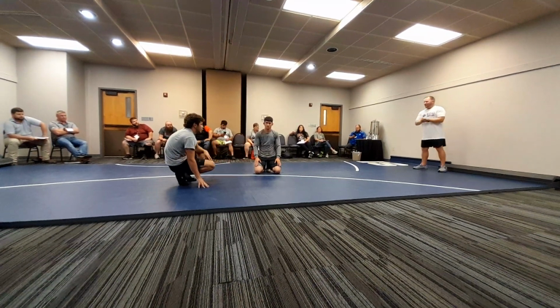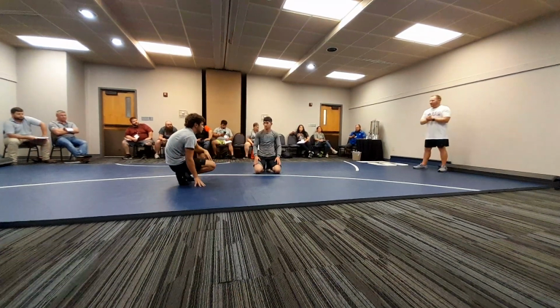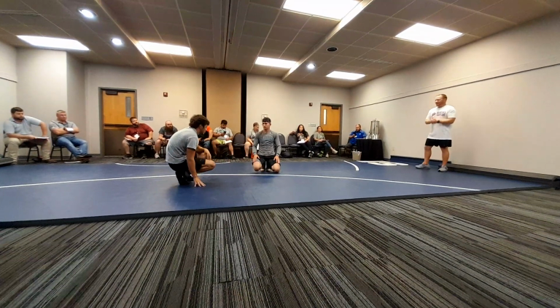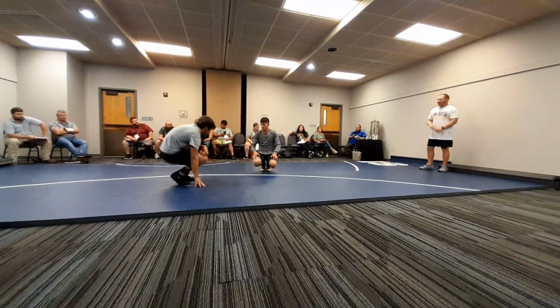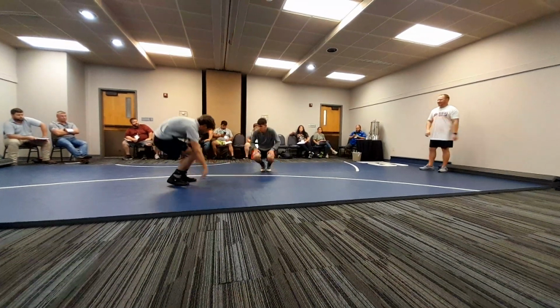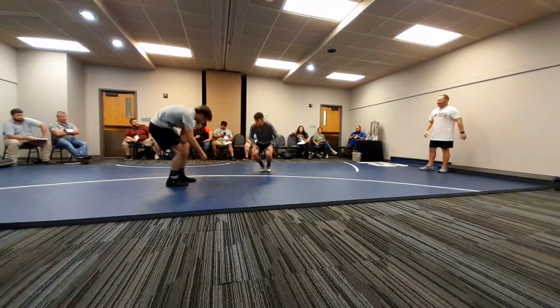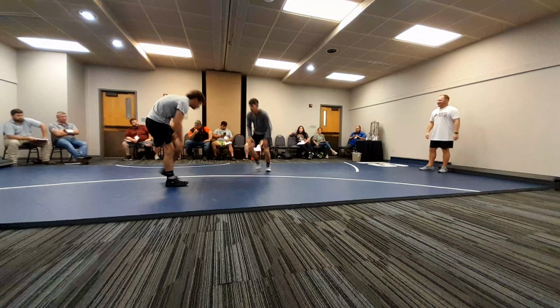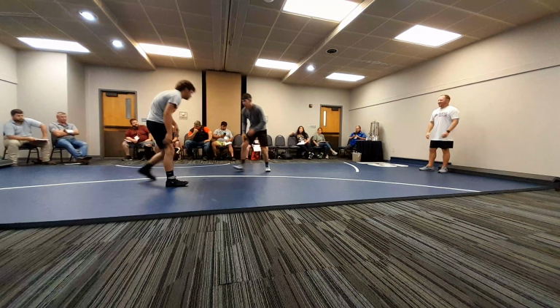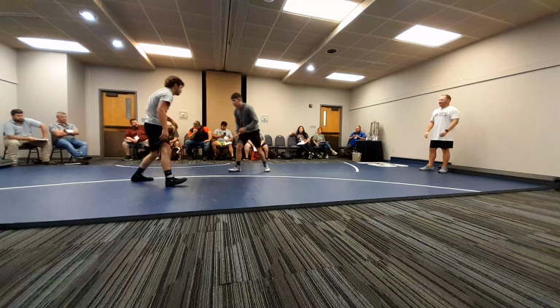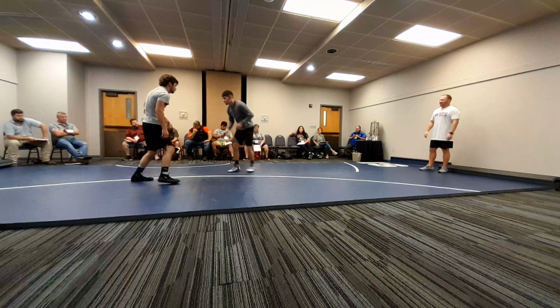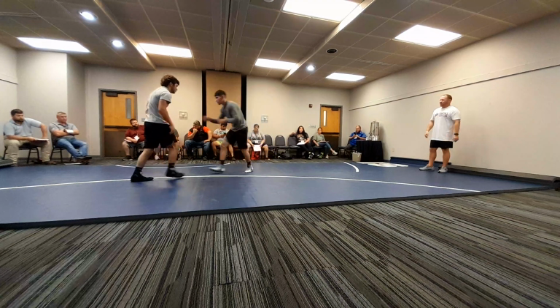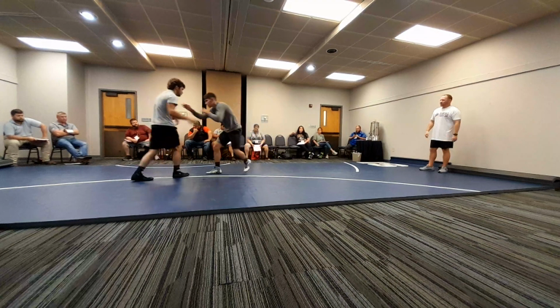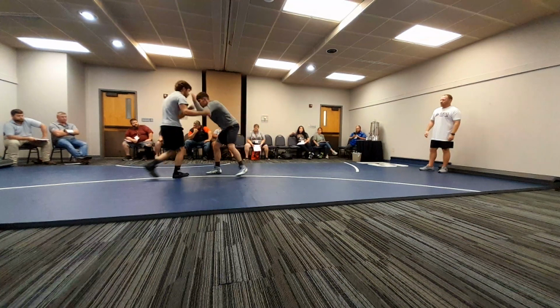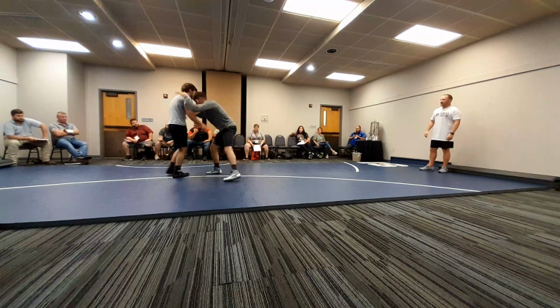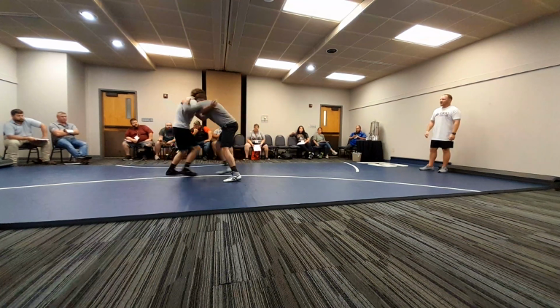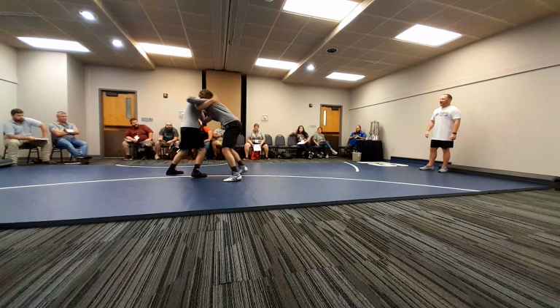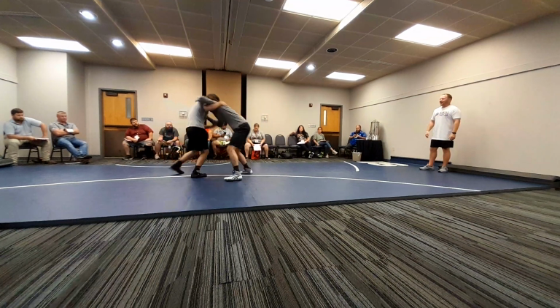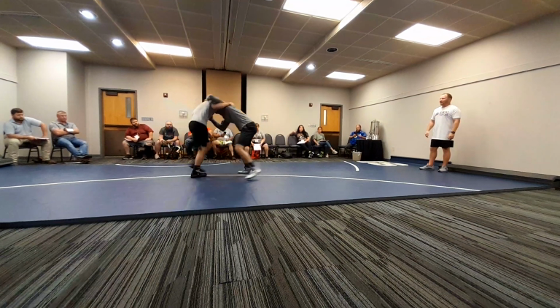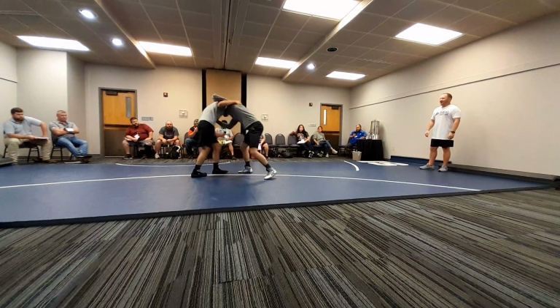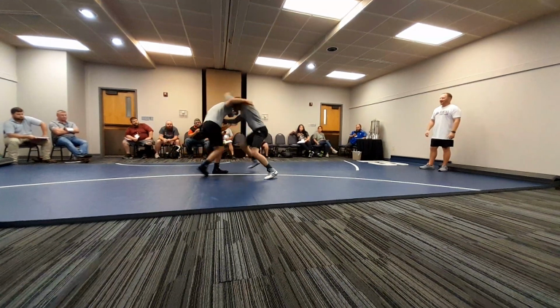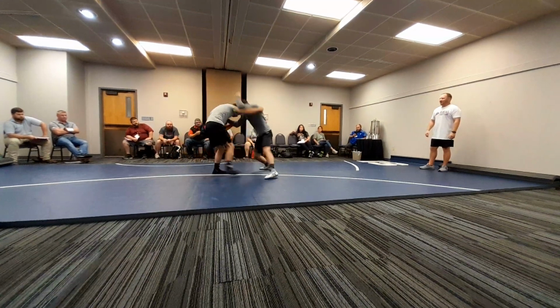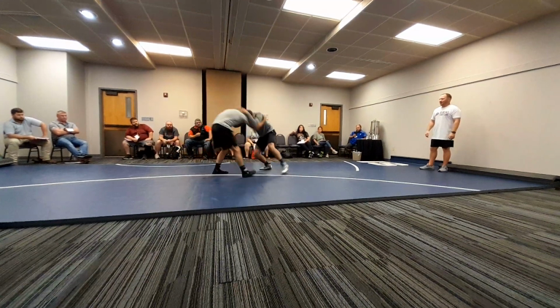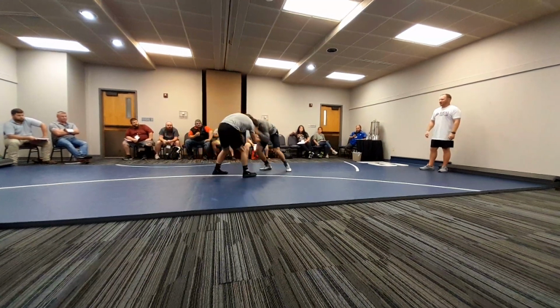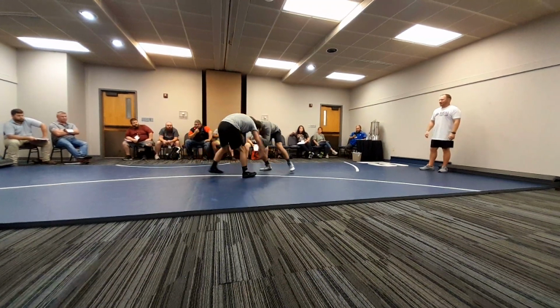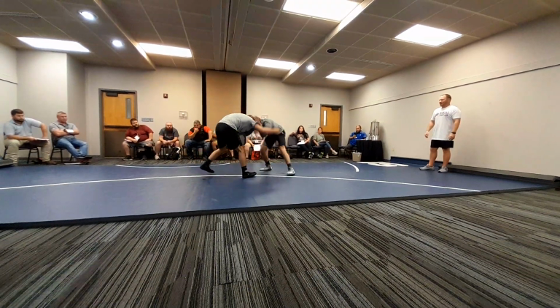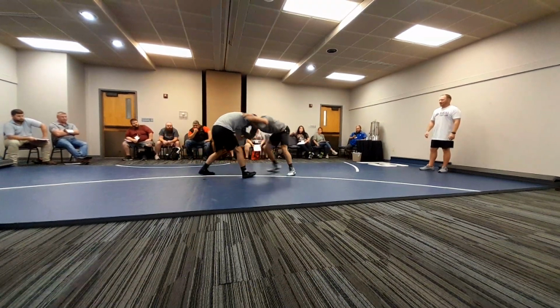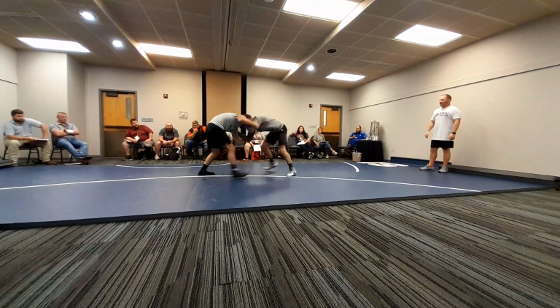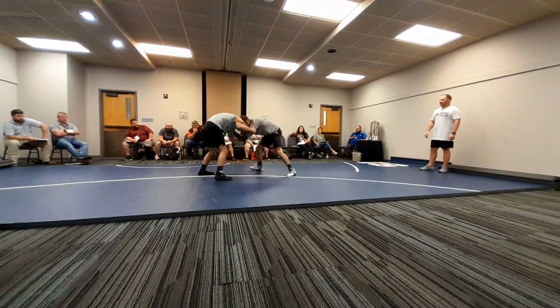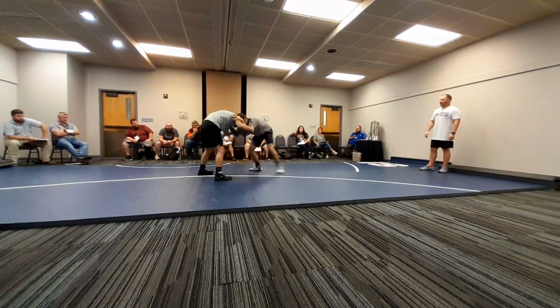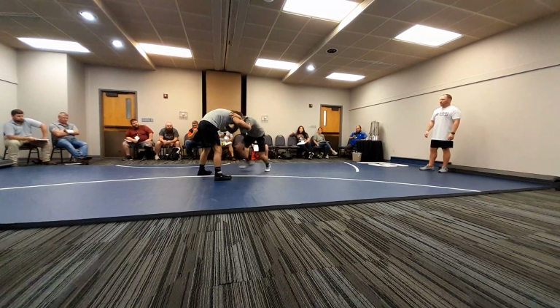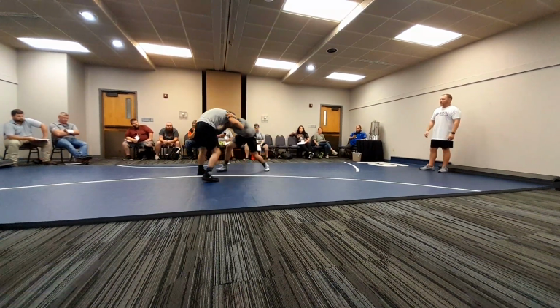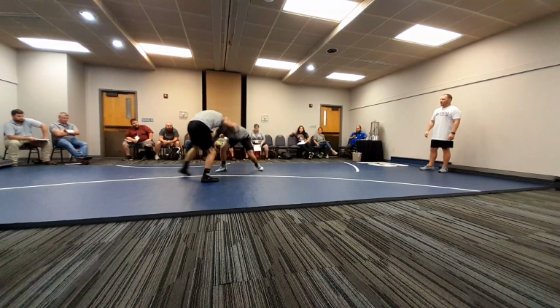Here we go, Dylan. Push, pull. Clear tight. Clear tight. Good. Moving, moving.